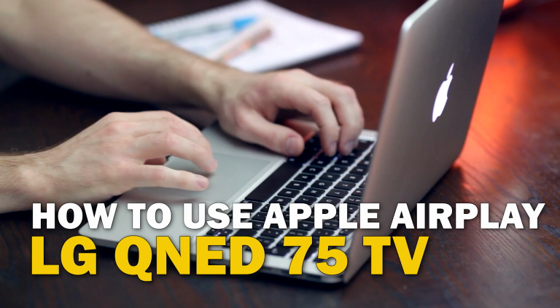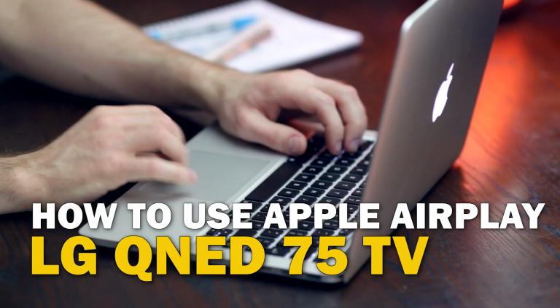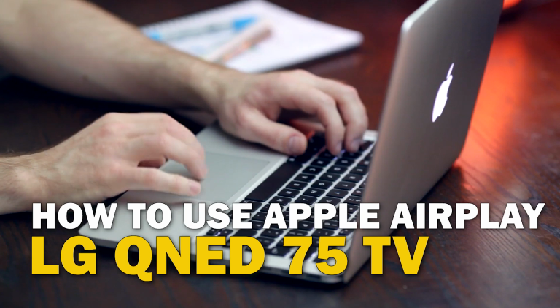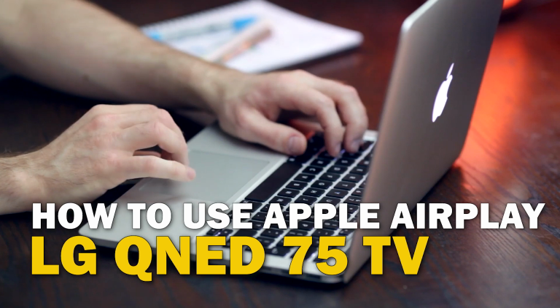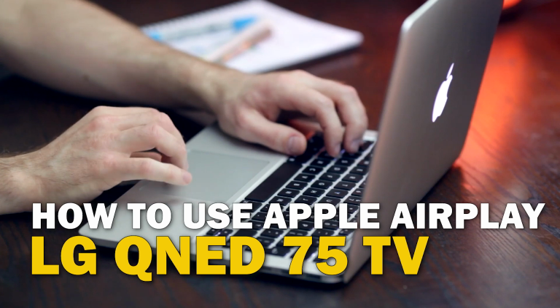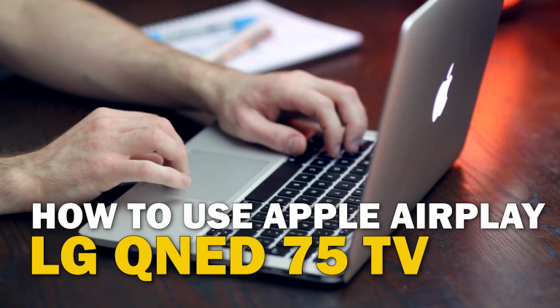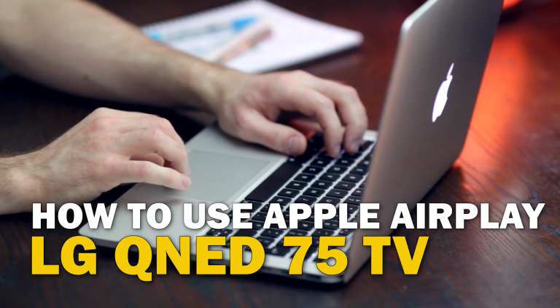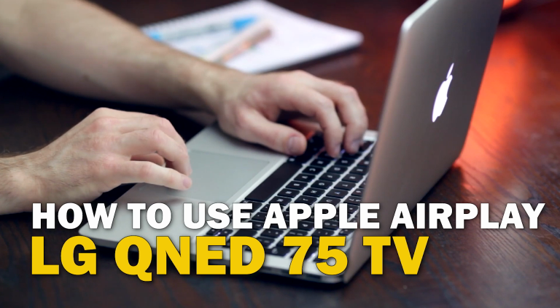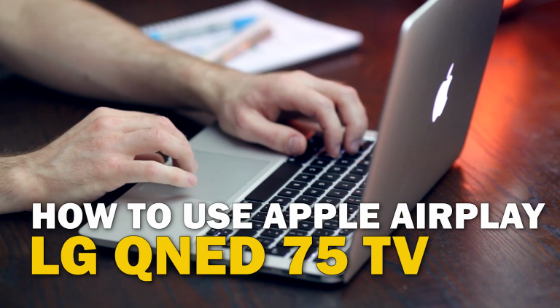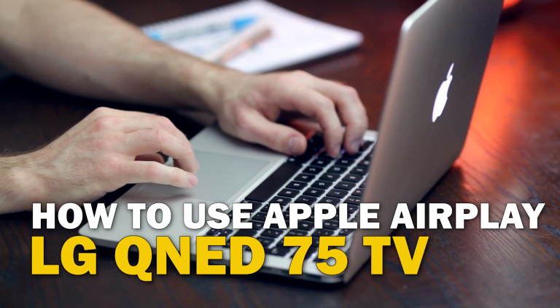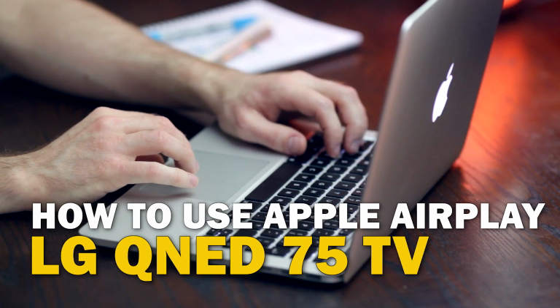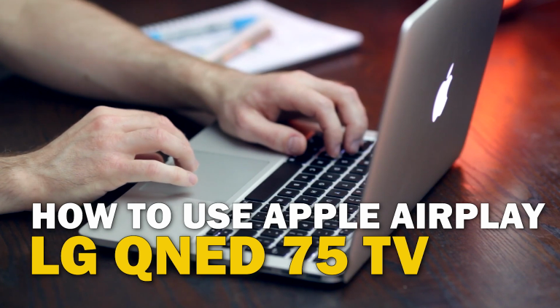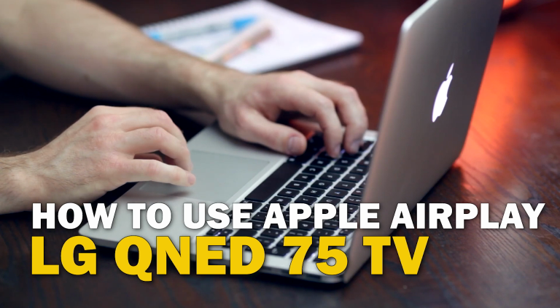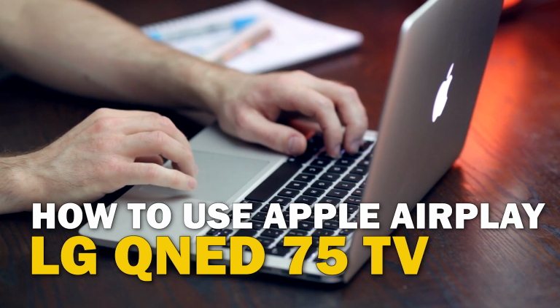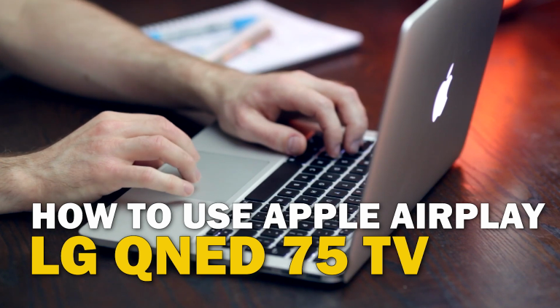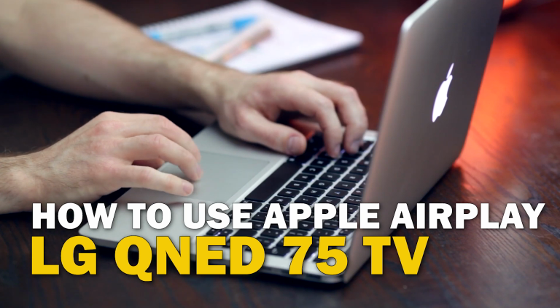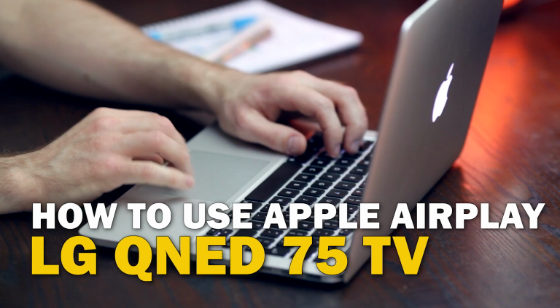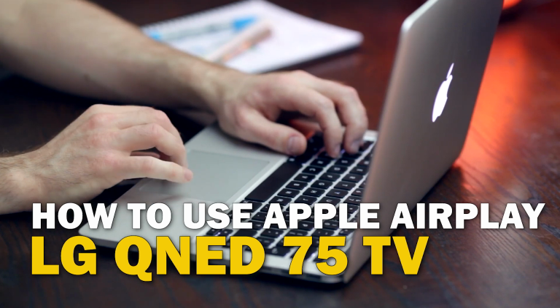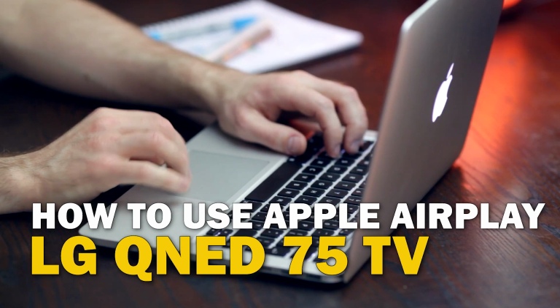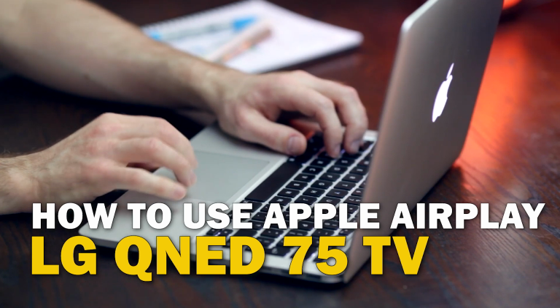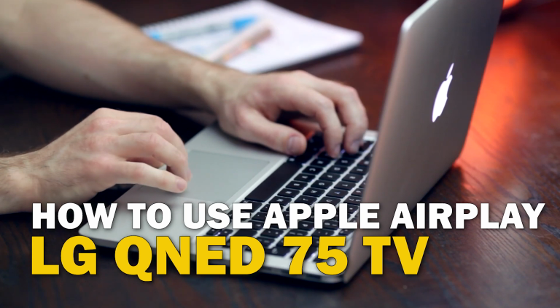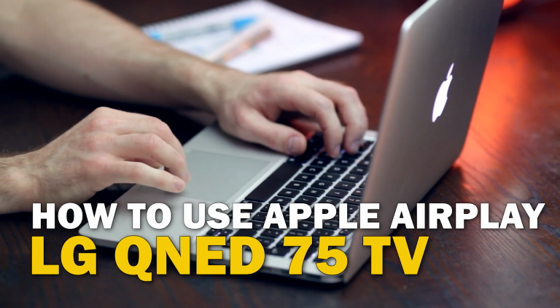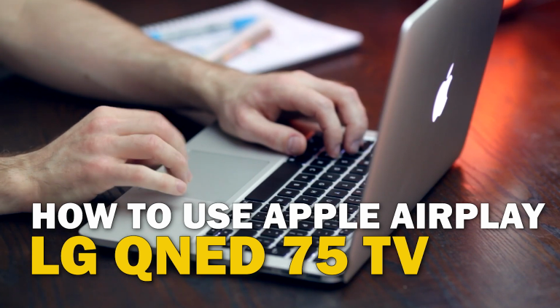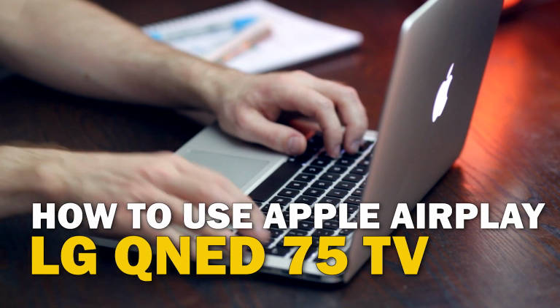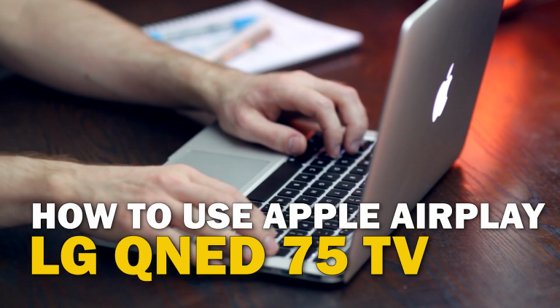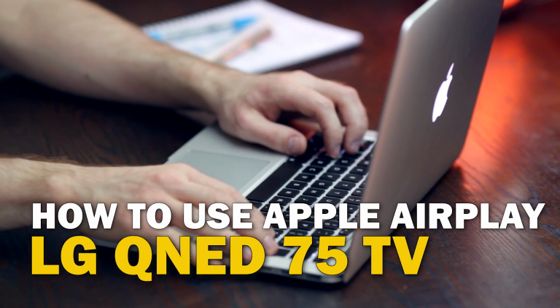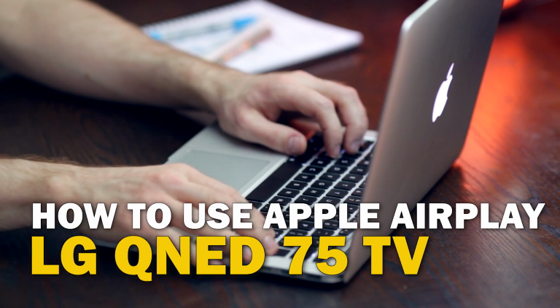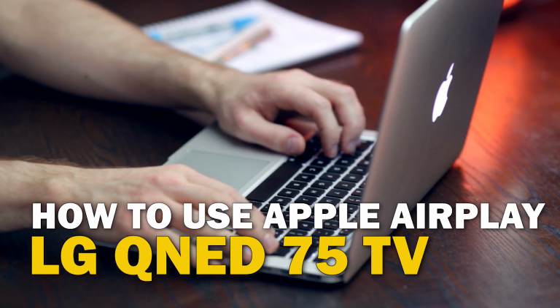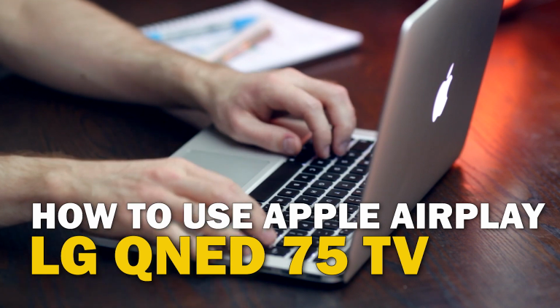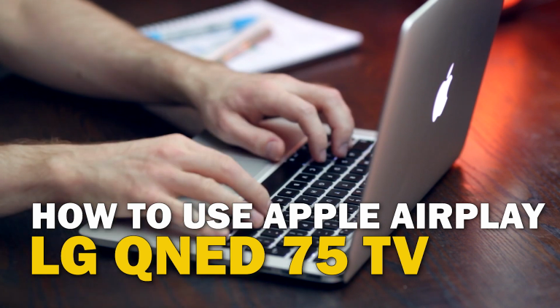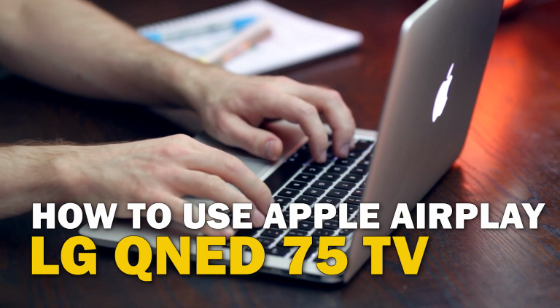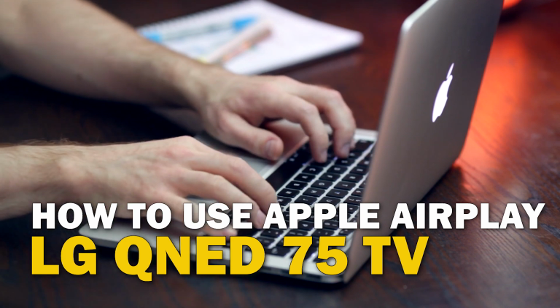Today's tech video, I'm going to show you guys how to use Apple AirPlay on your LG QNED75.